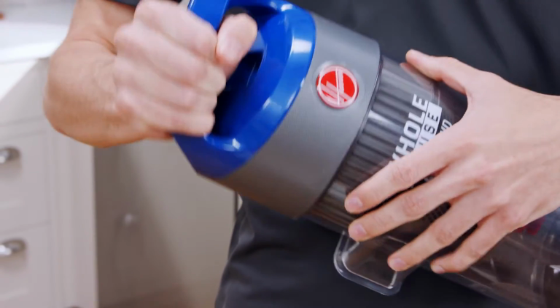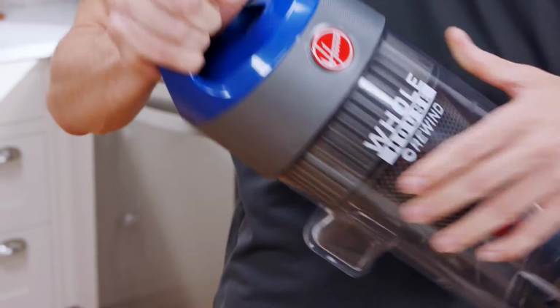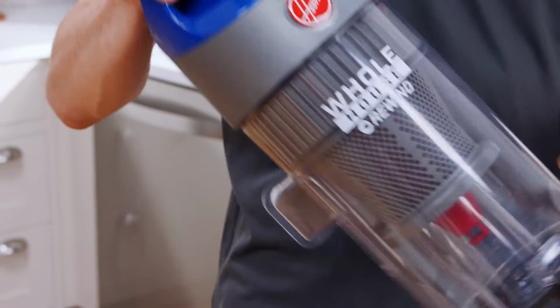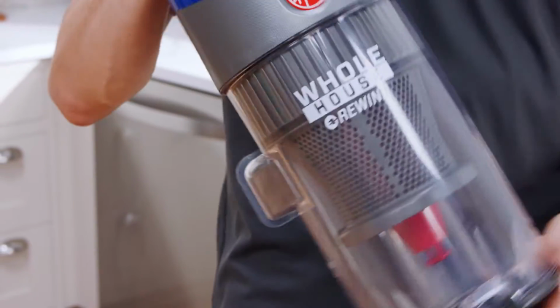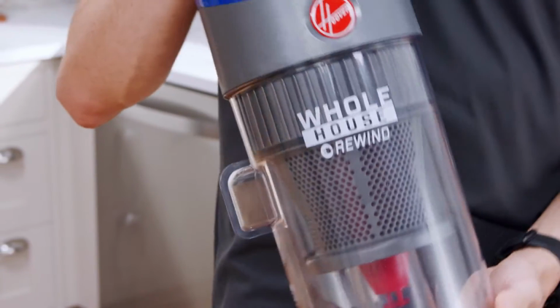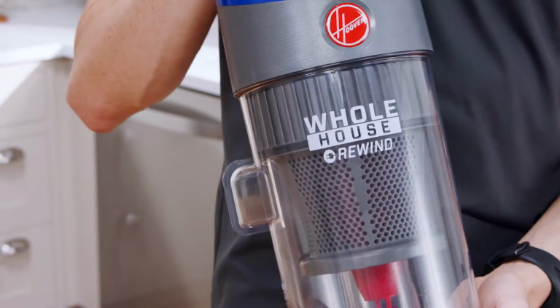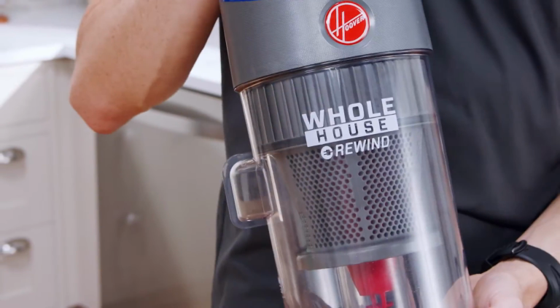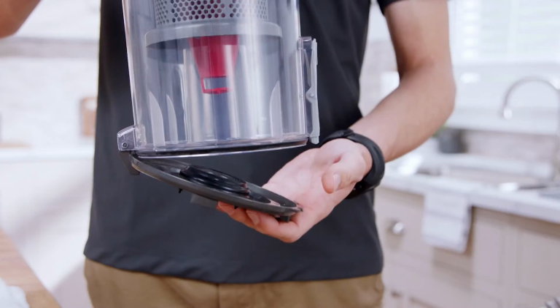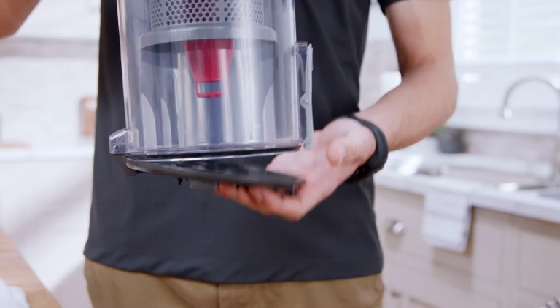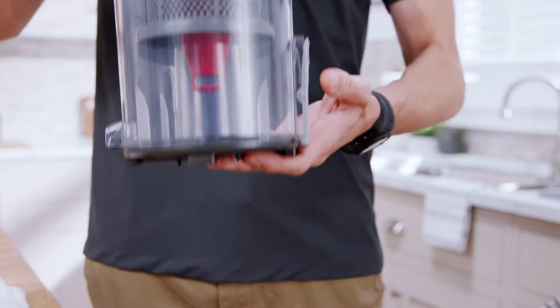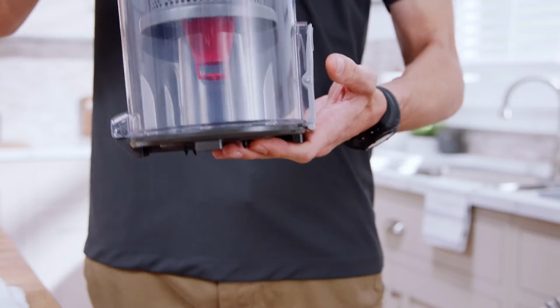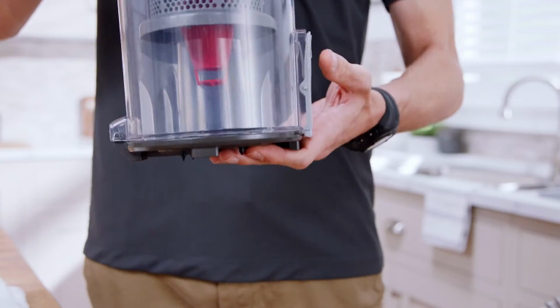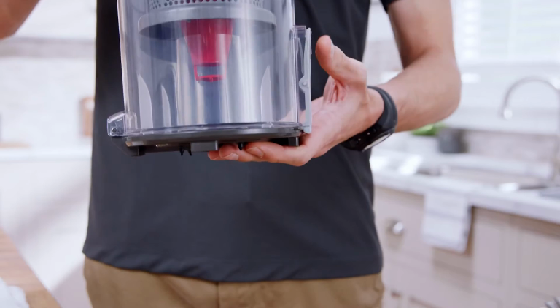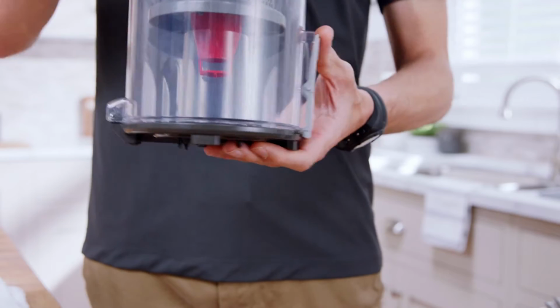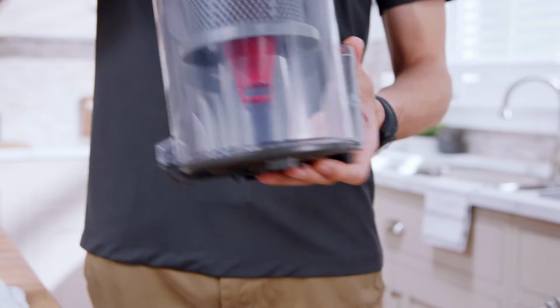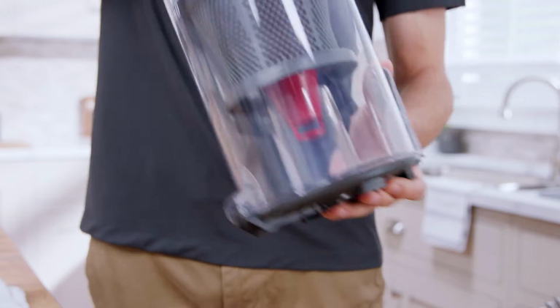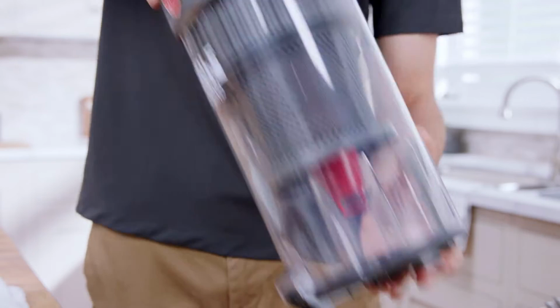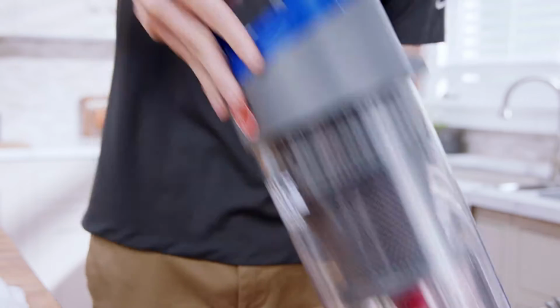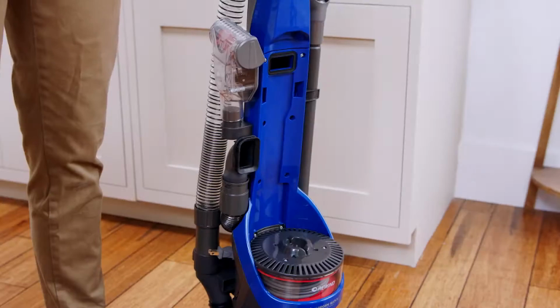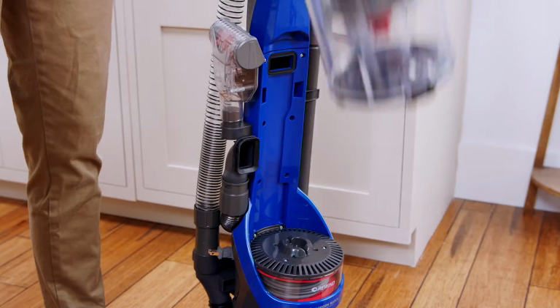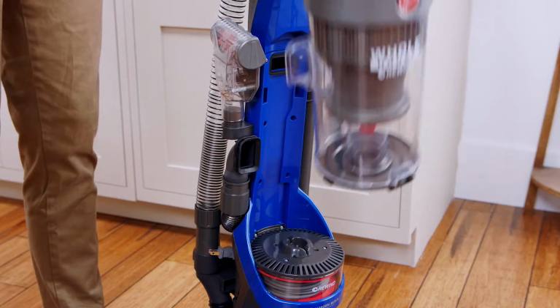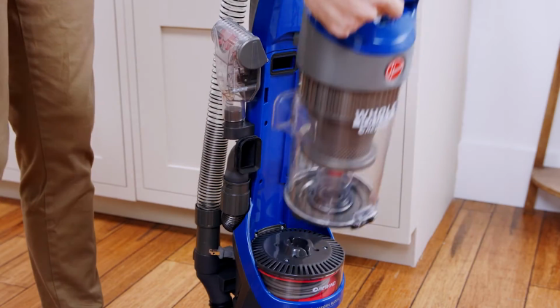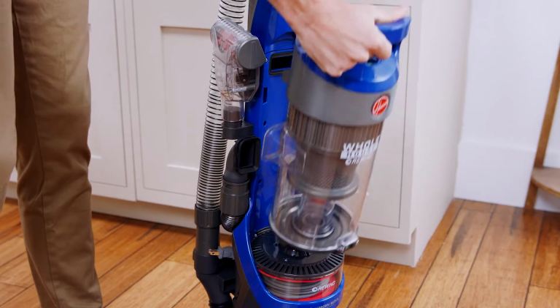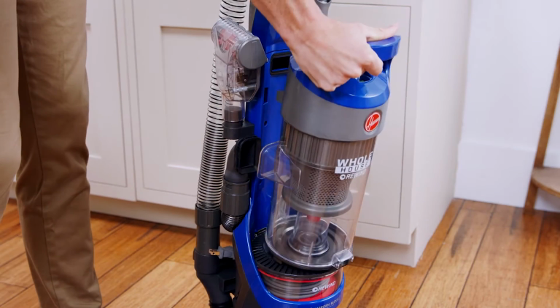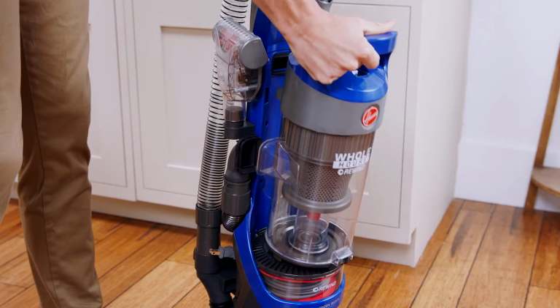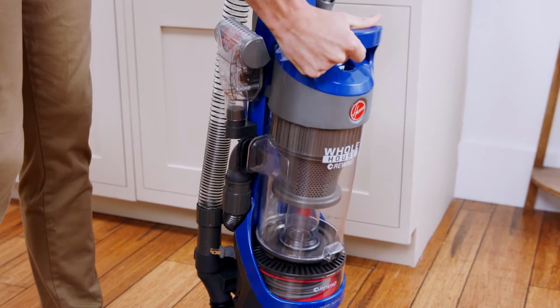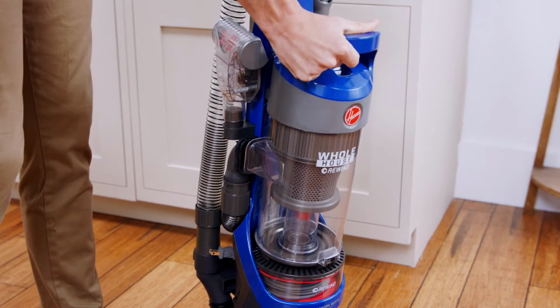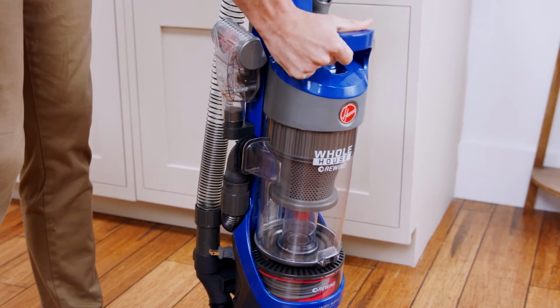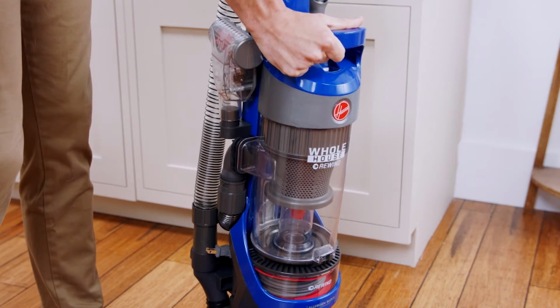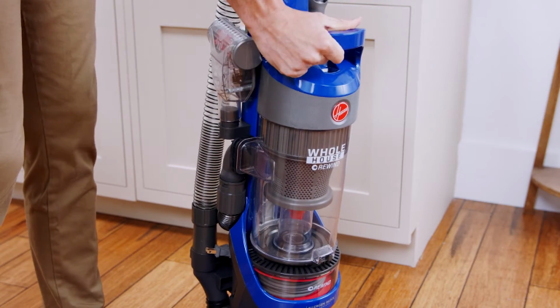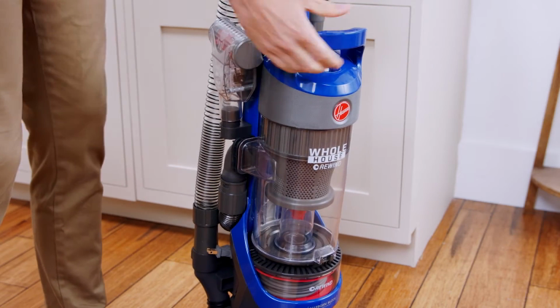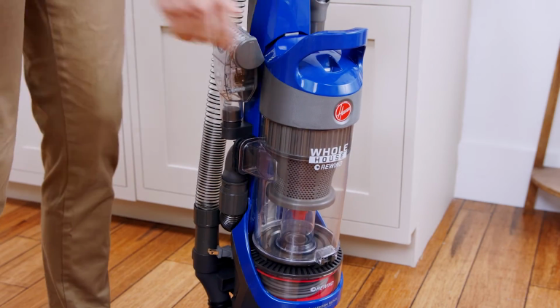Make sure the door is closed all the way, then re-secure the dirt cup until it clicks back into place.